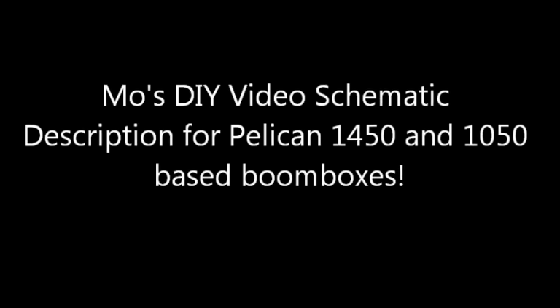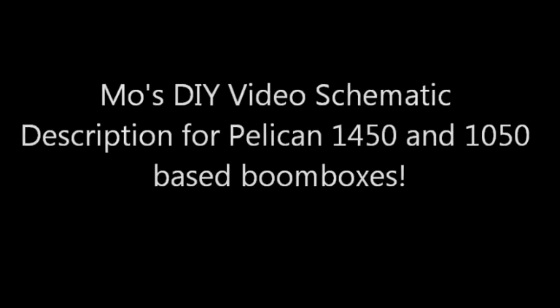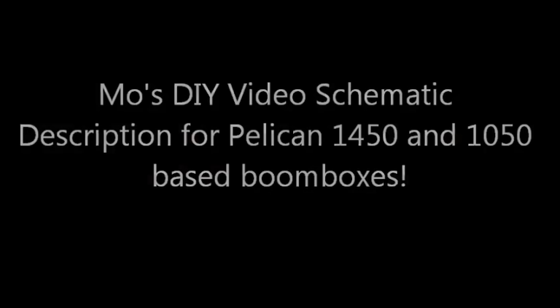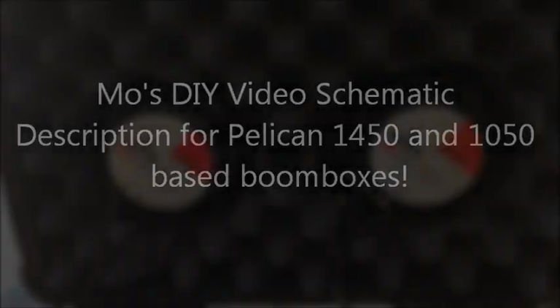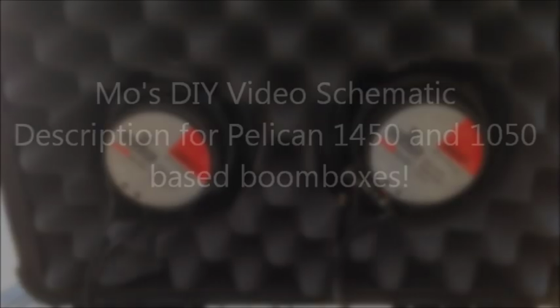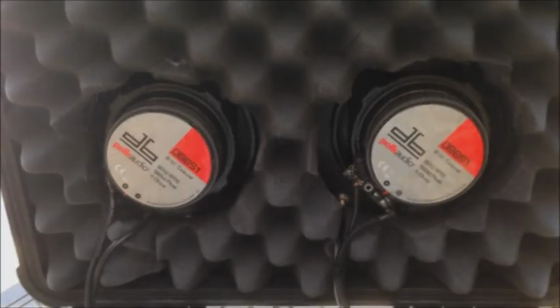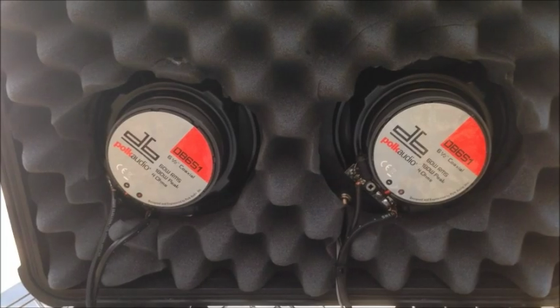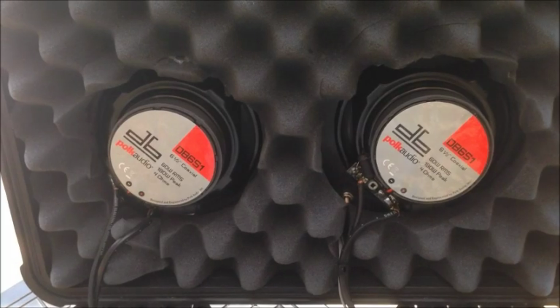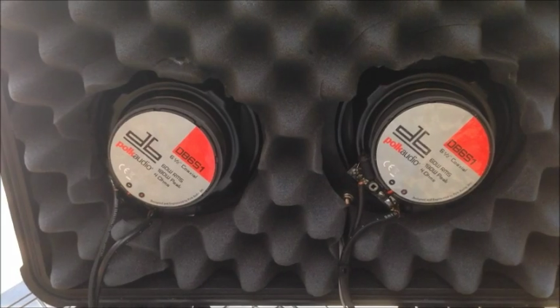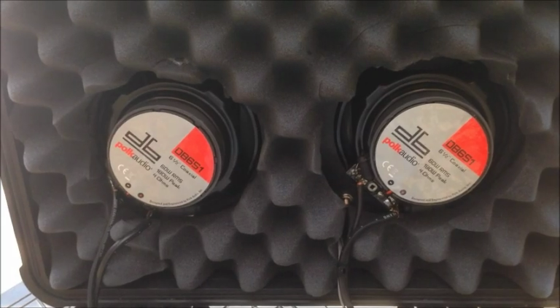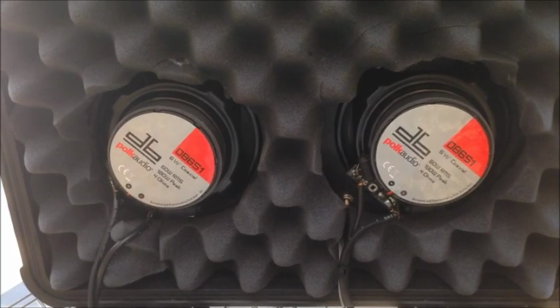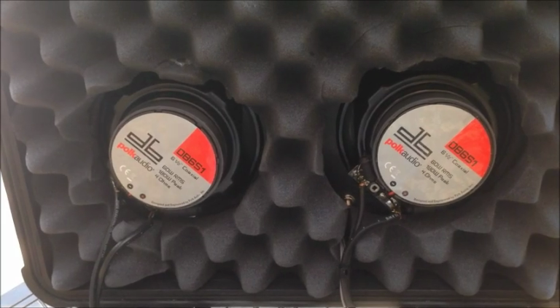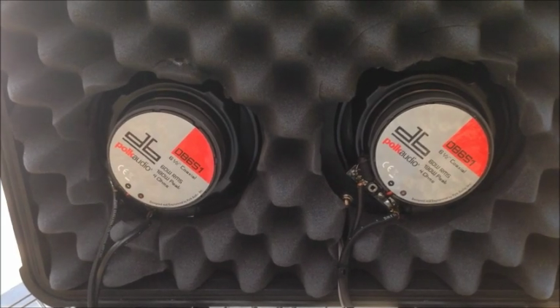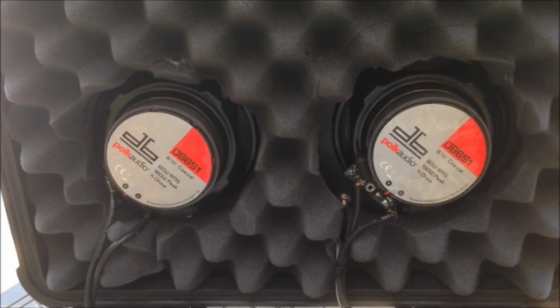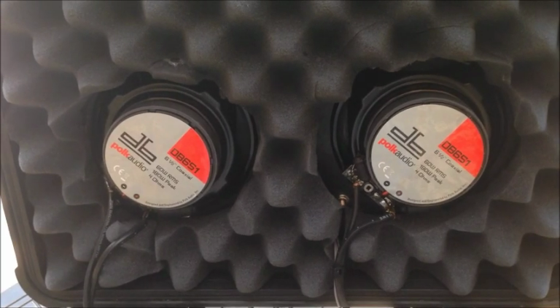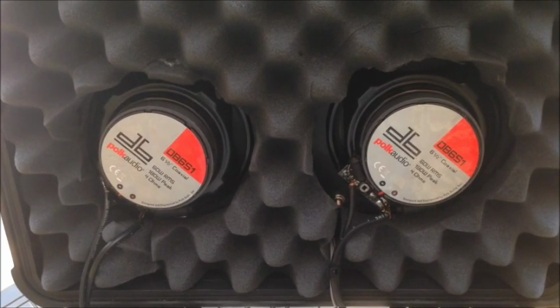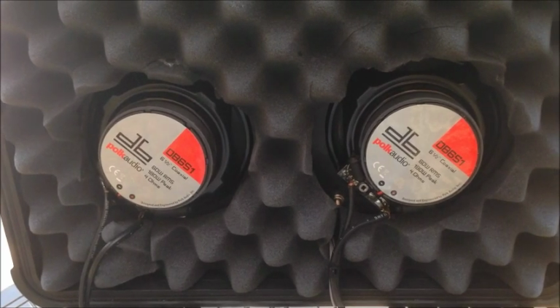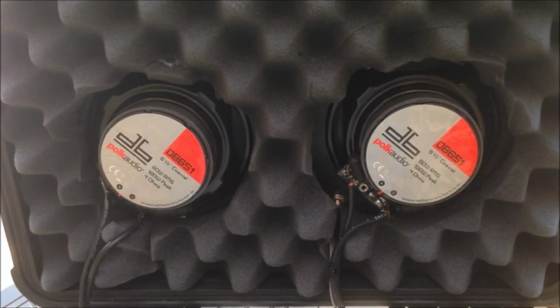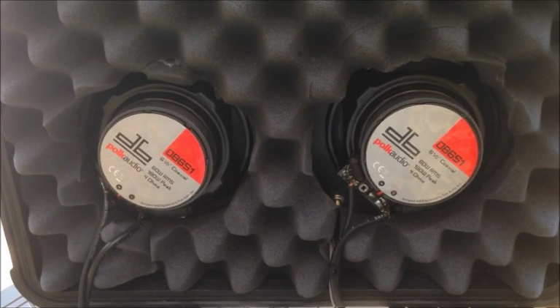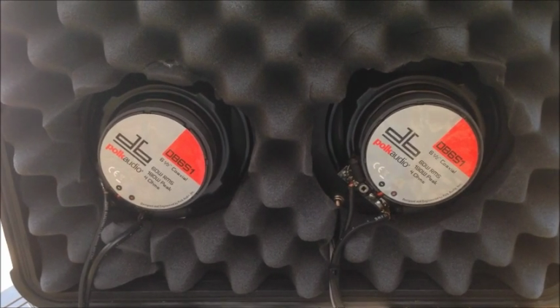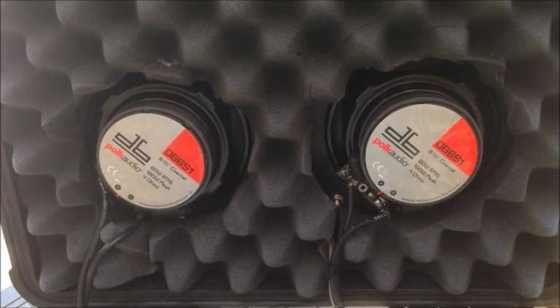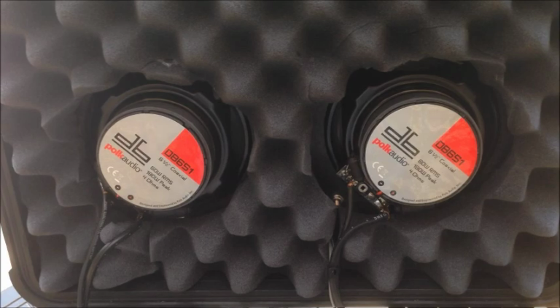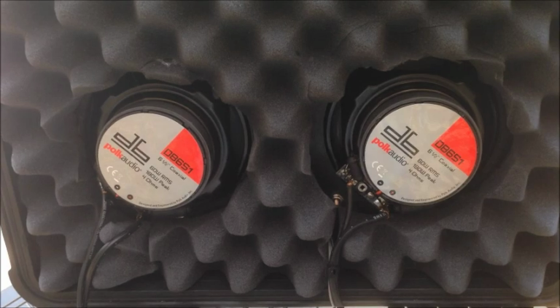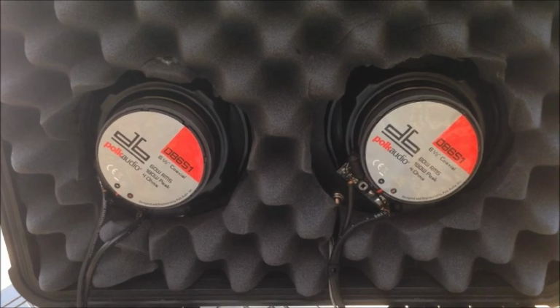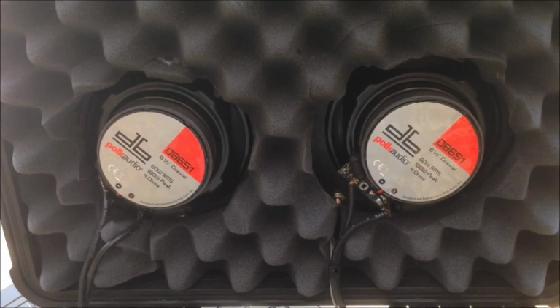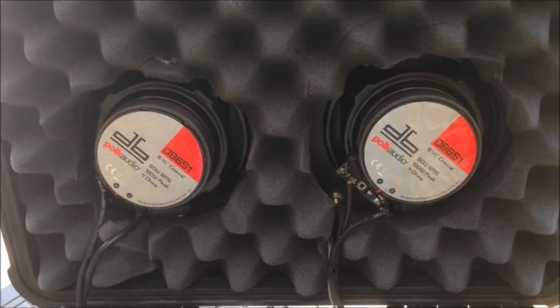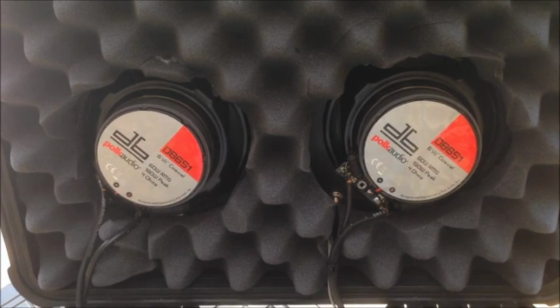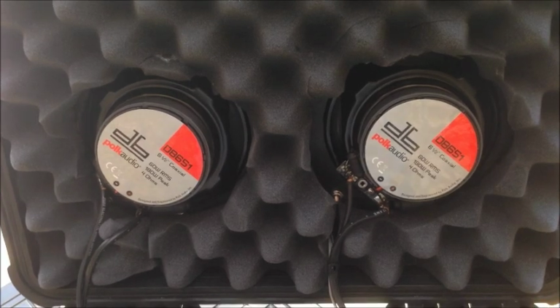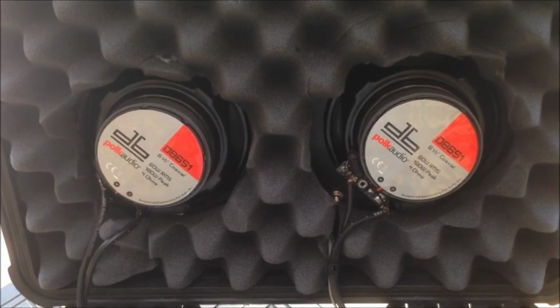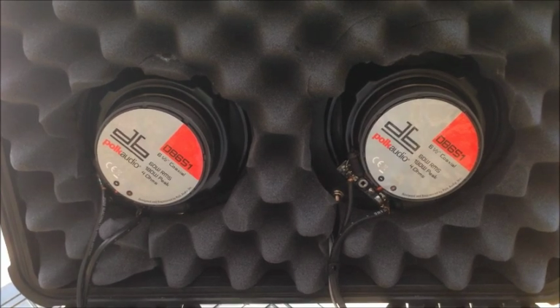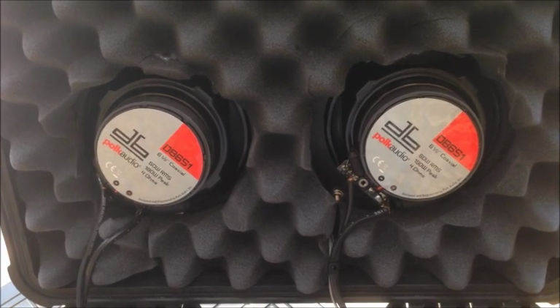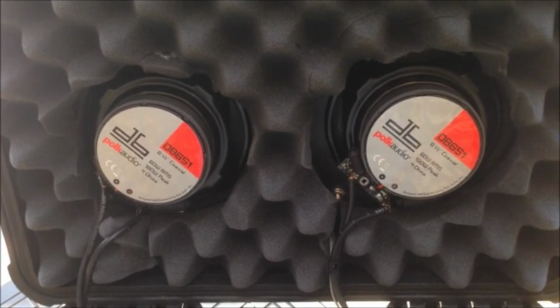Hey guys, this is a short schematic video on the boombox I created just a year or two ago.